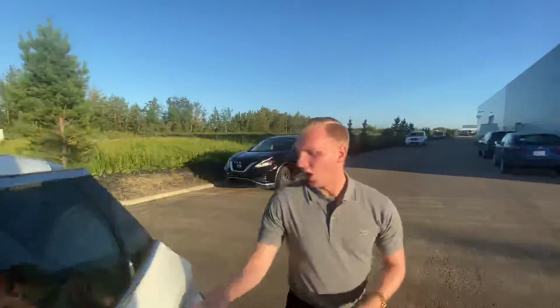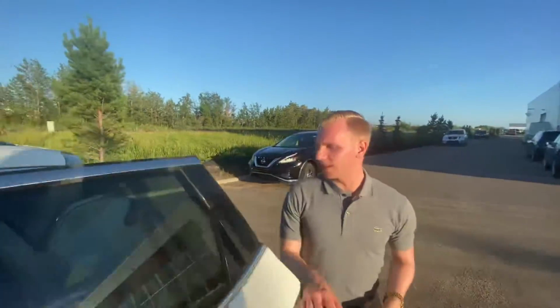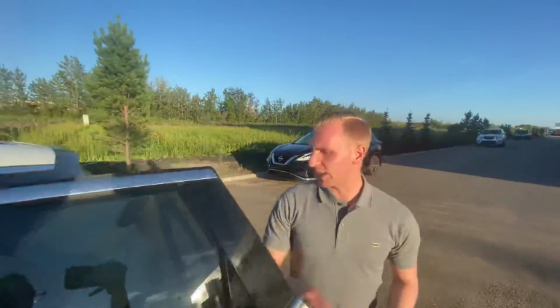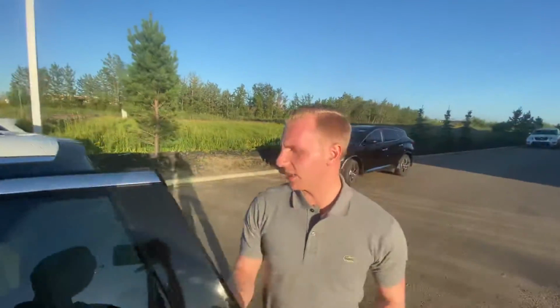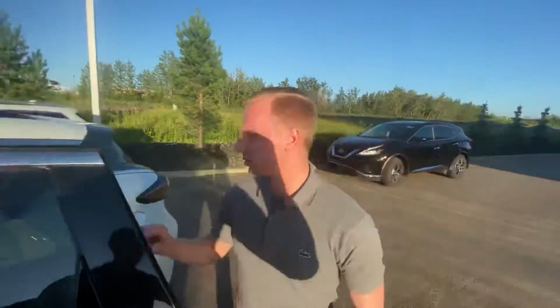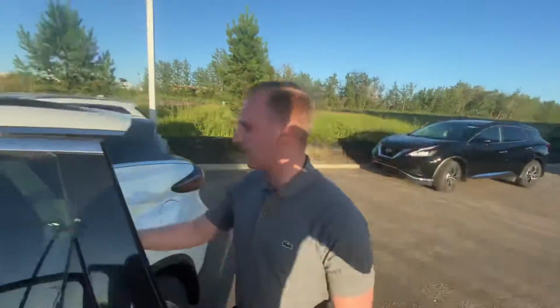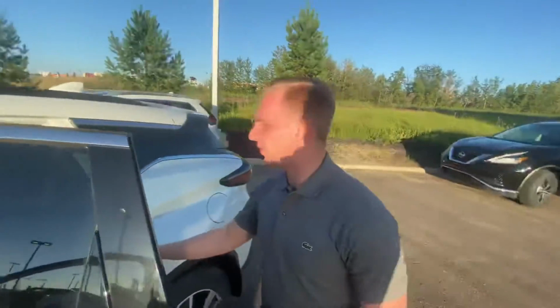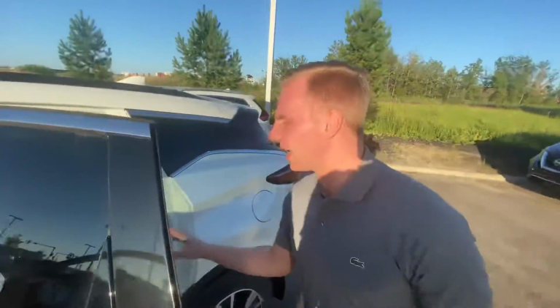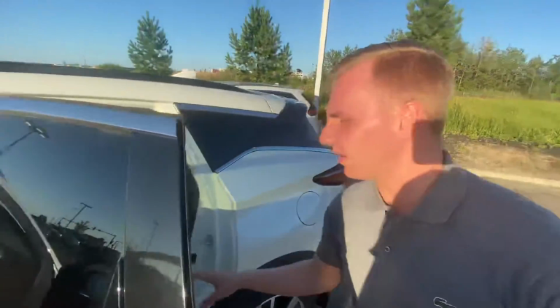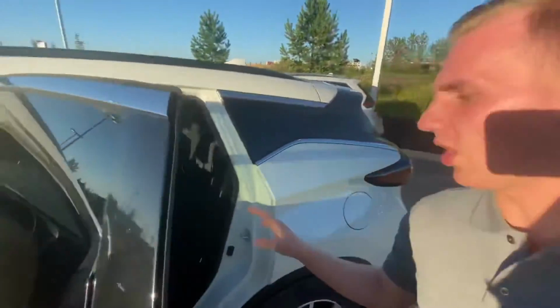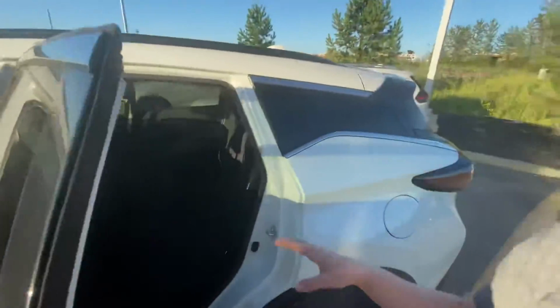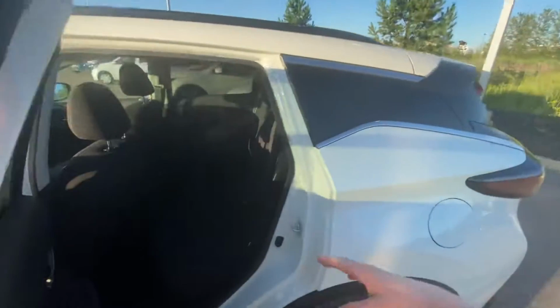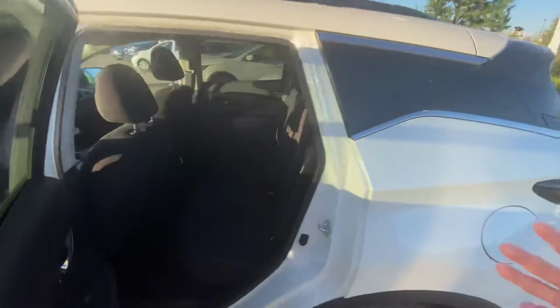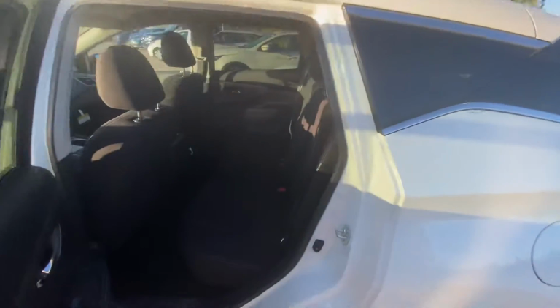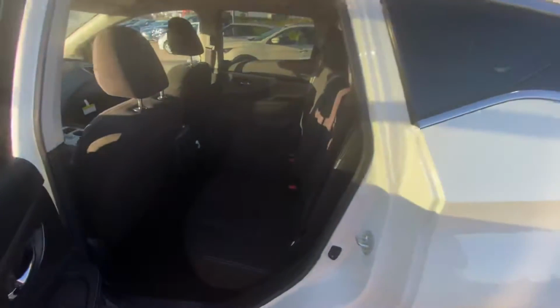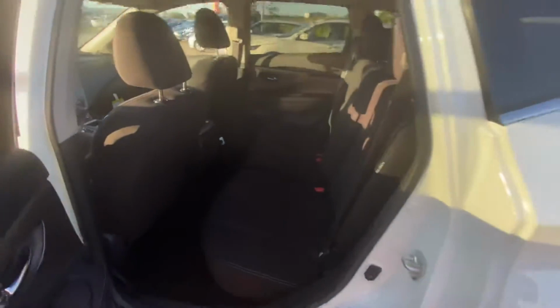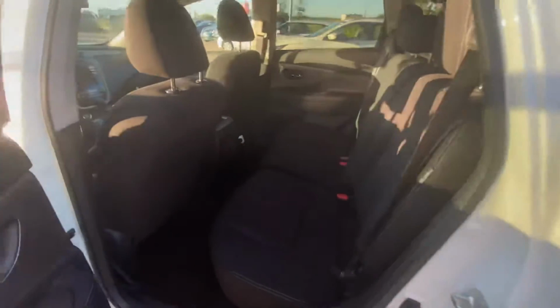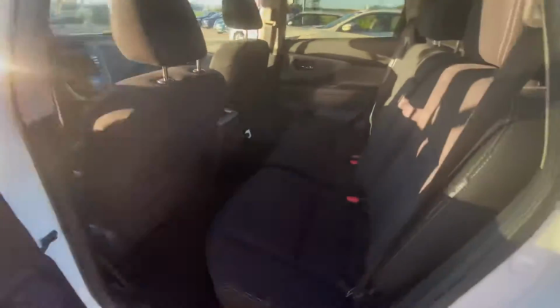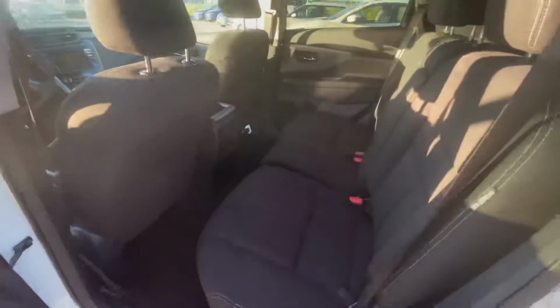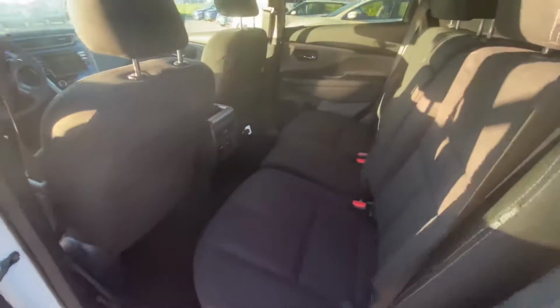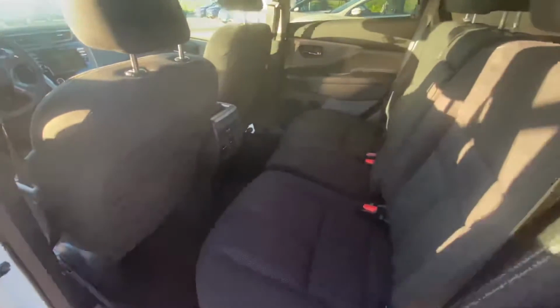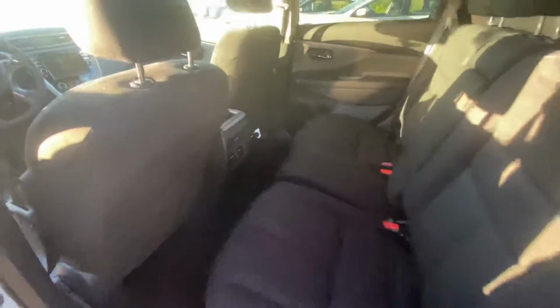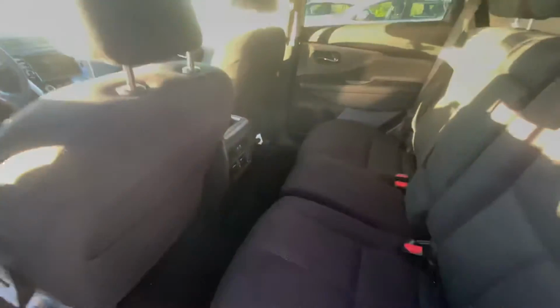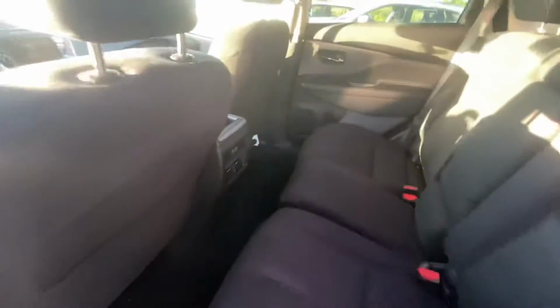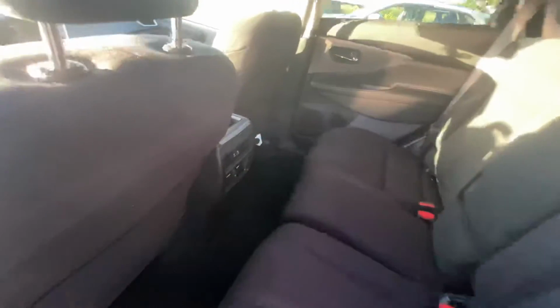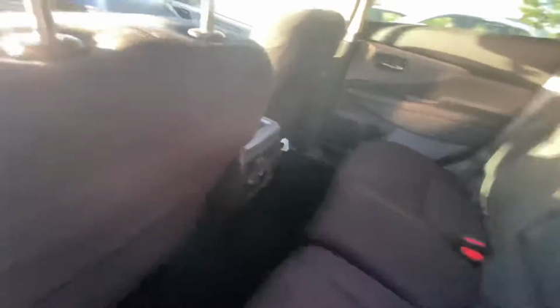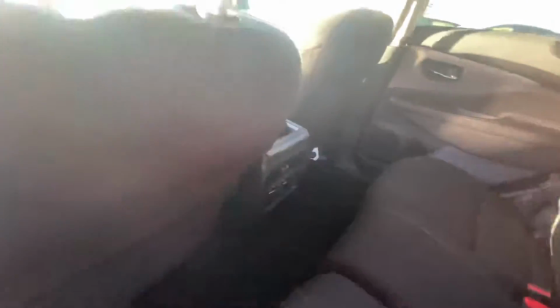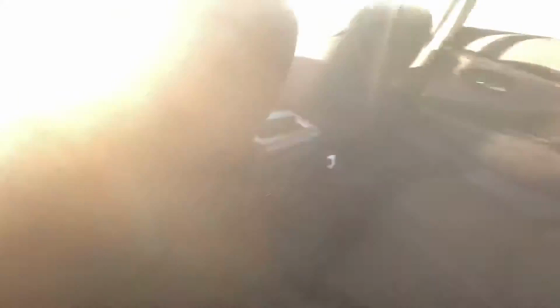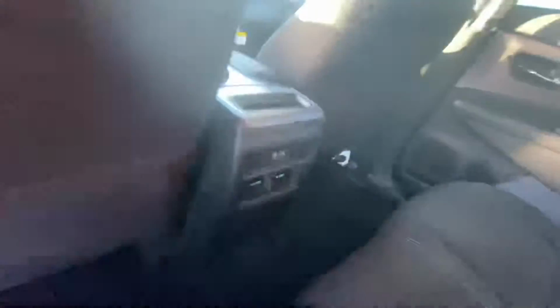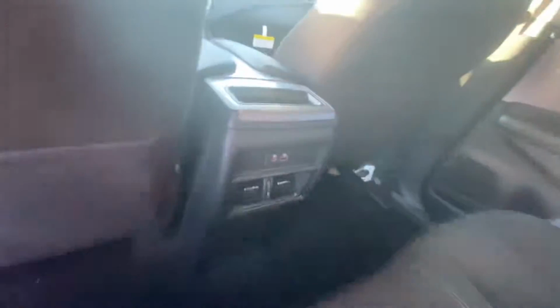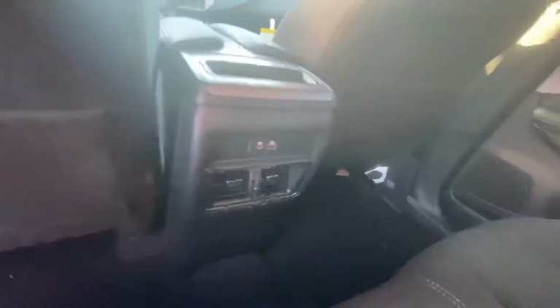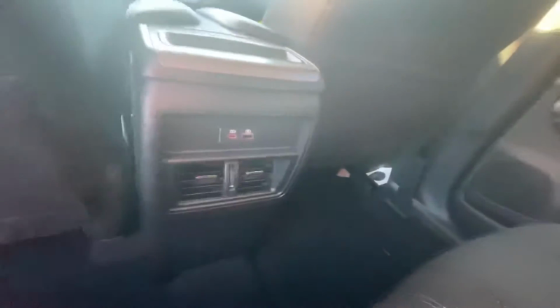Onto the backseat here, you'll see you have lots of room for any passengers sitting in the back, as well as a couple of USB ports for charging up any devices.